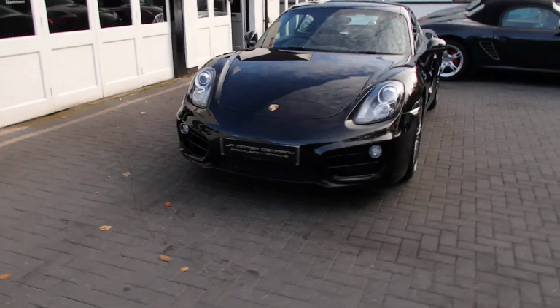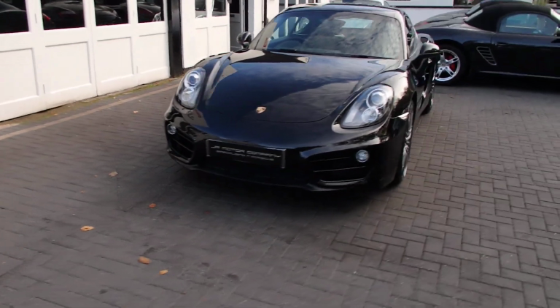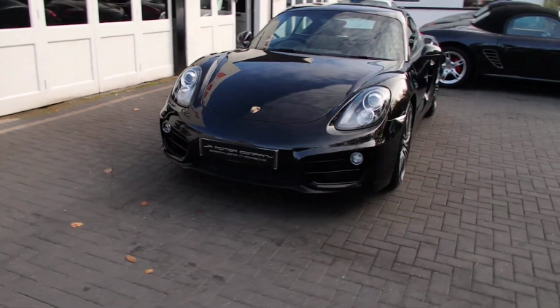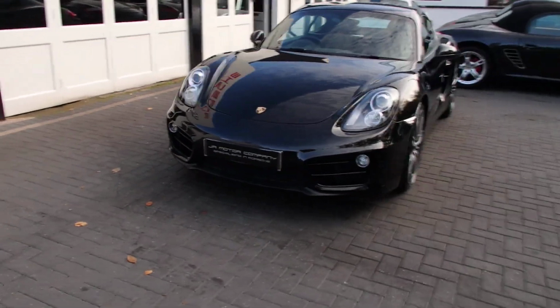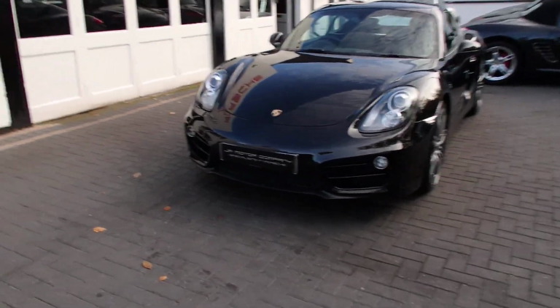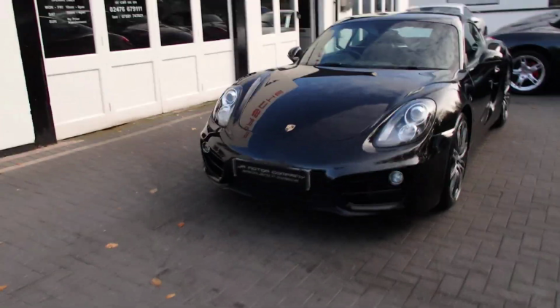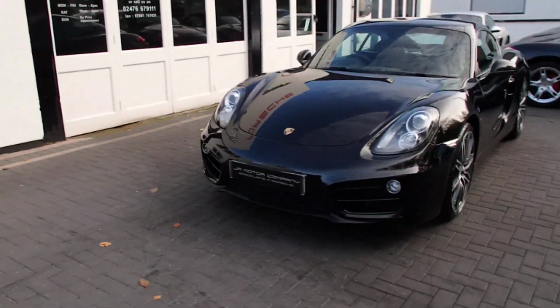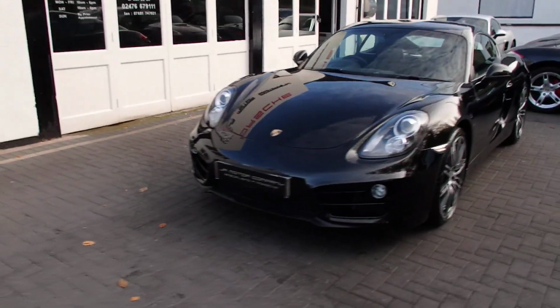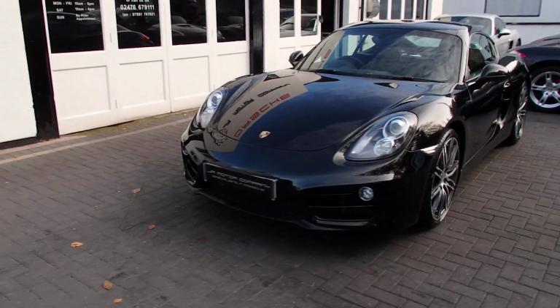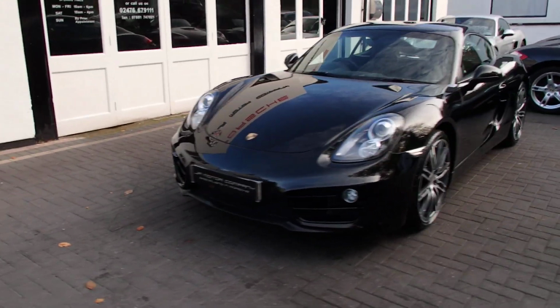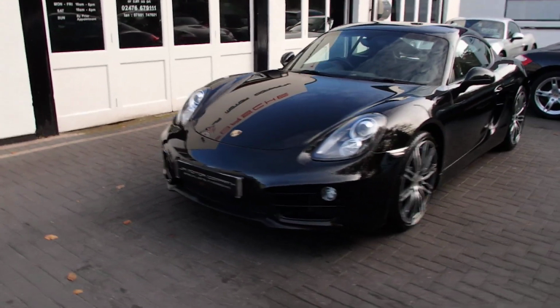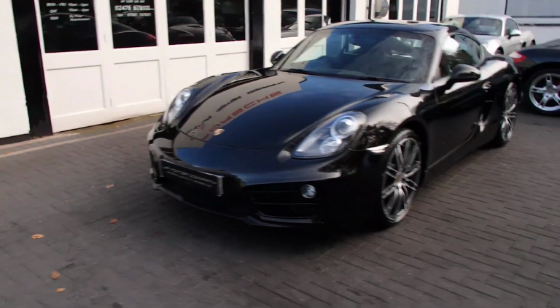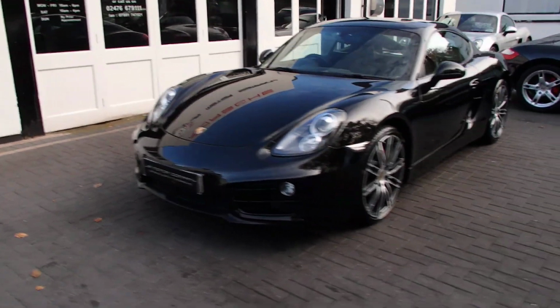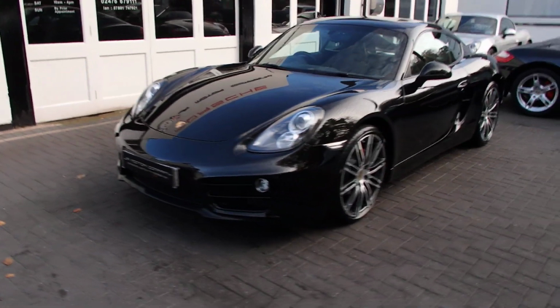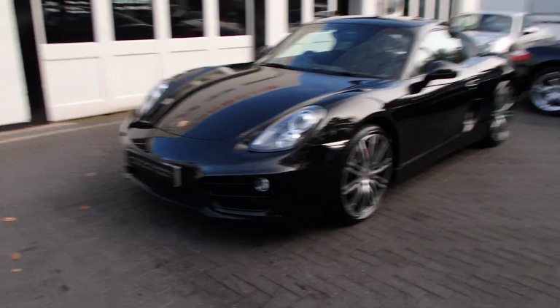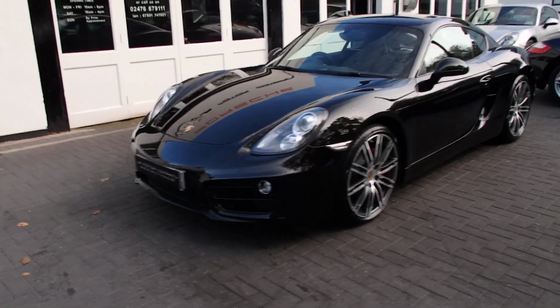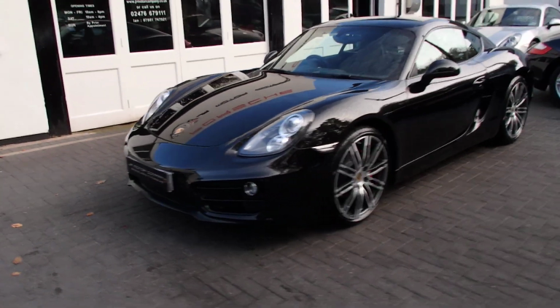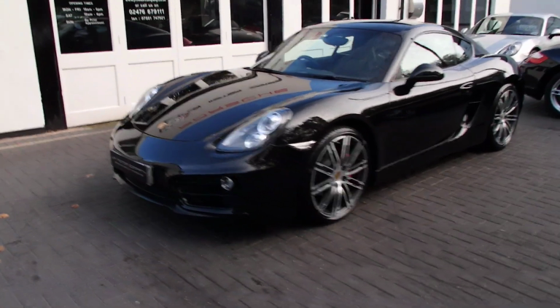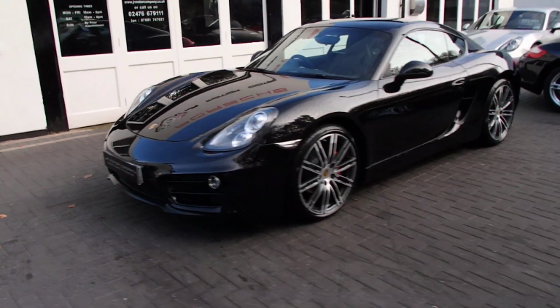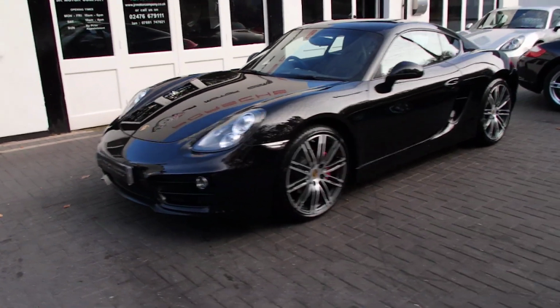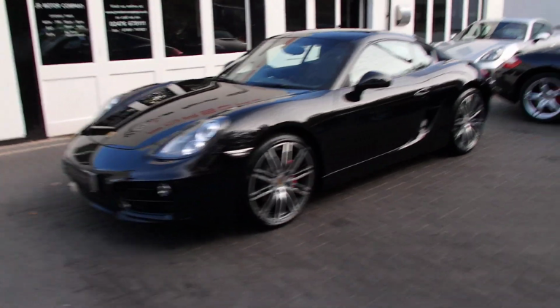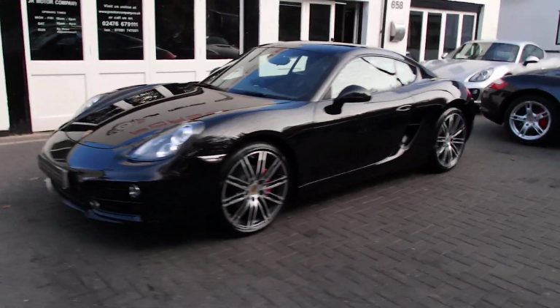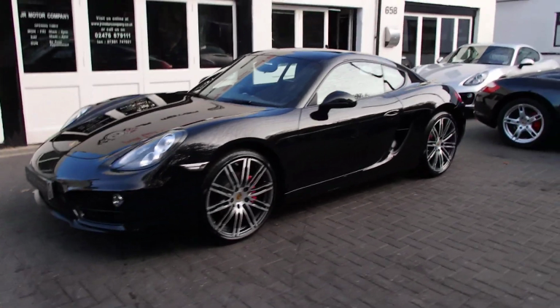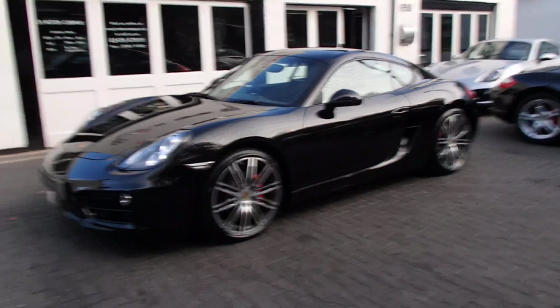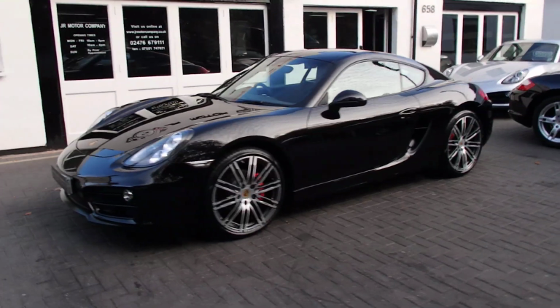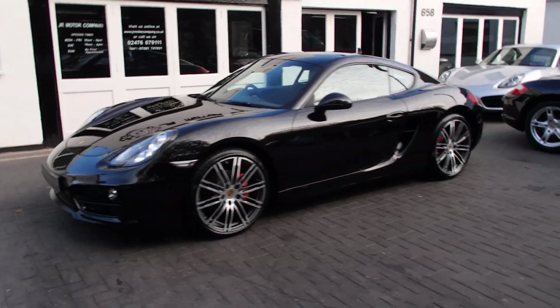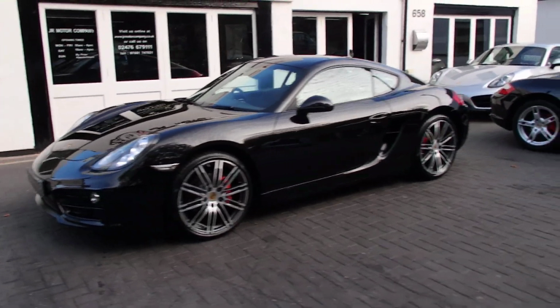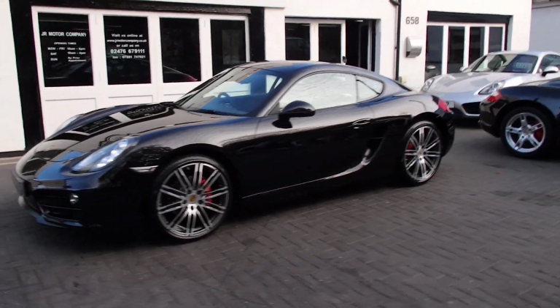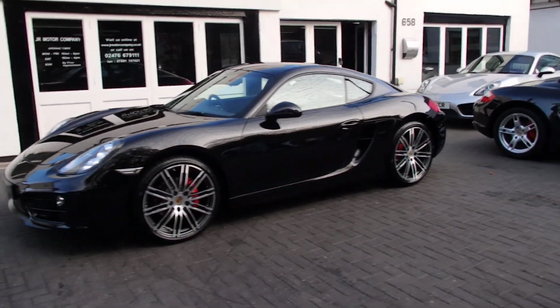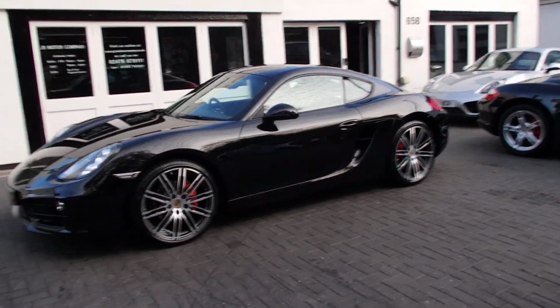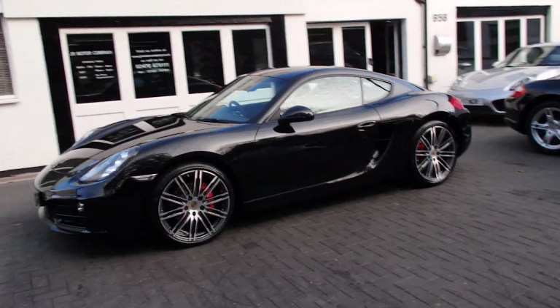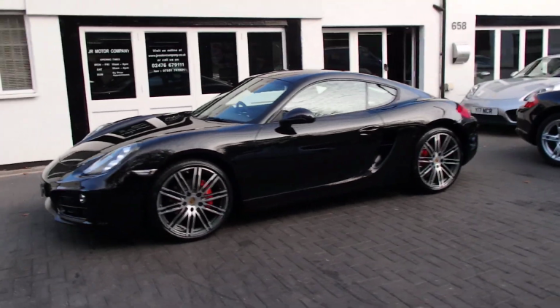Look at that — in black with those turbo wheels, that looks absolutely stunning.